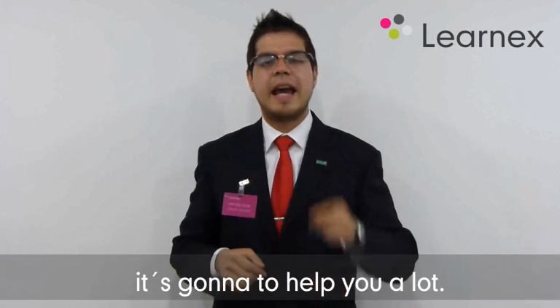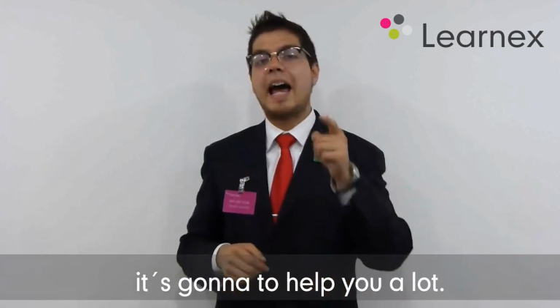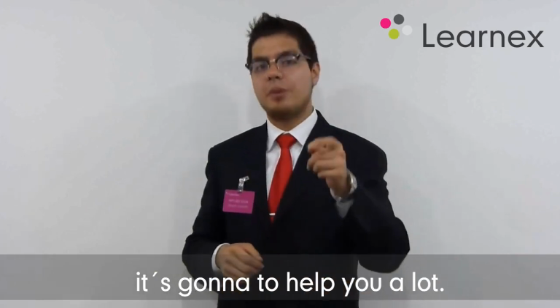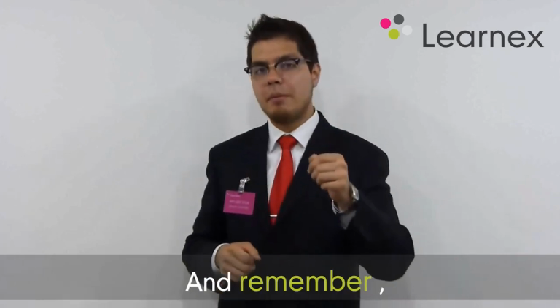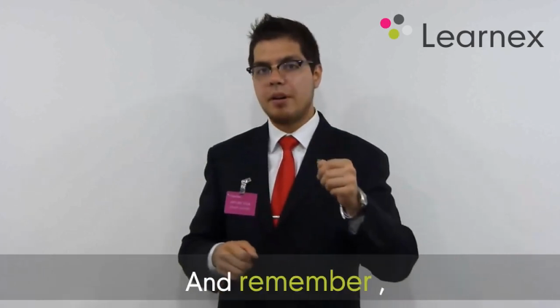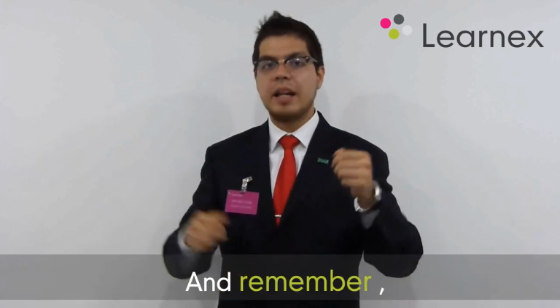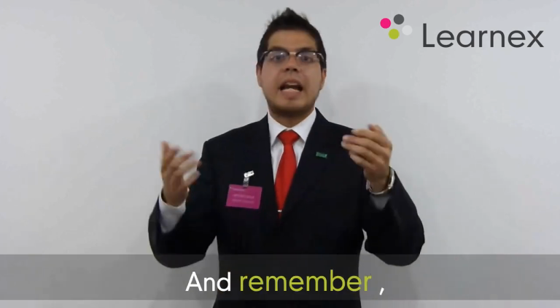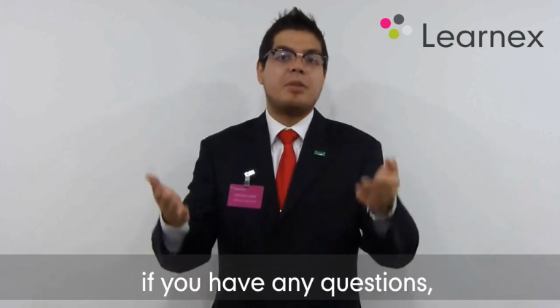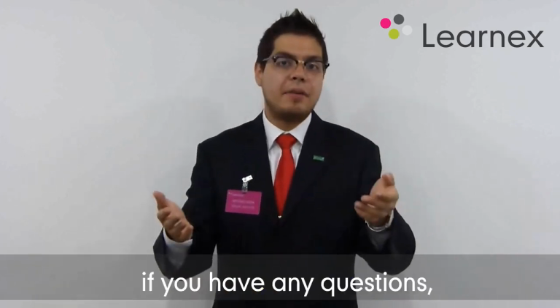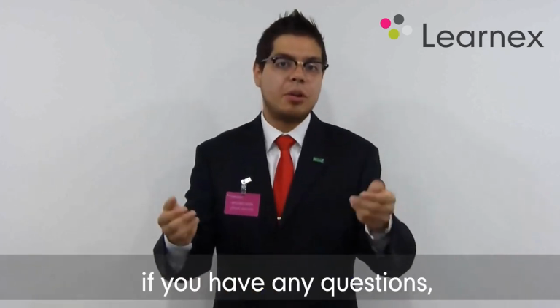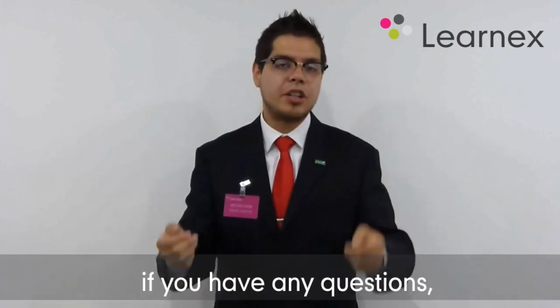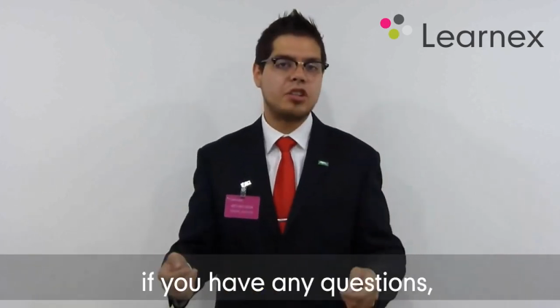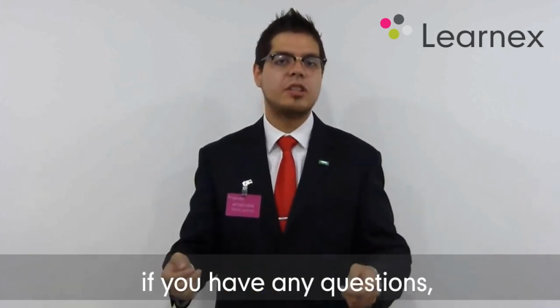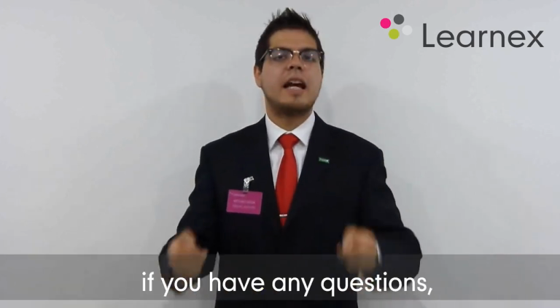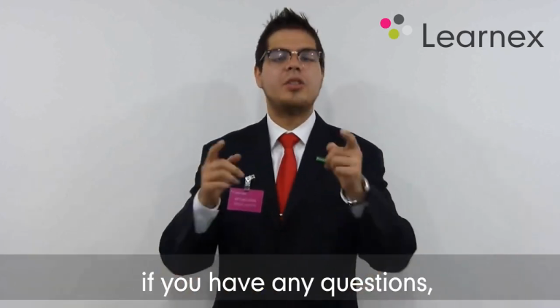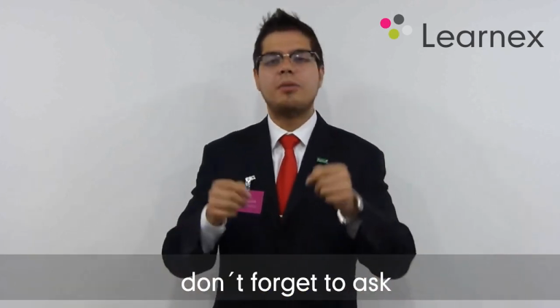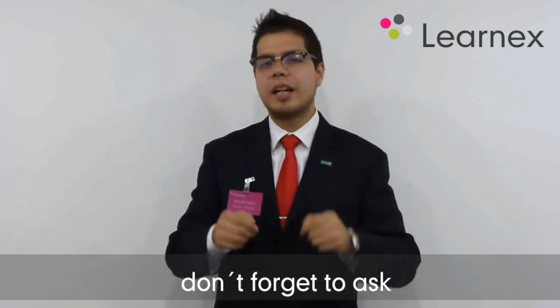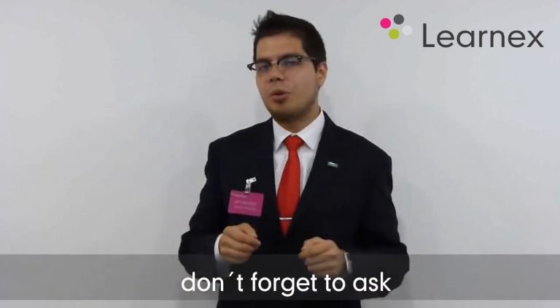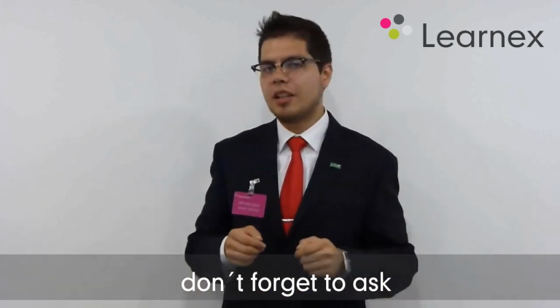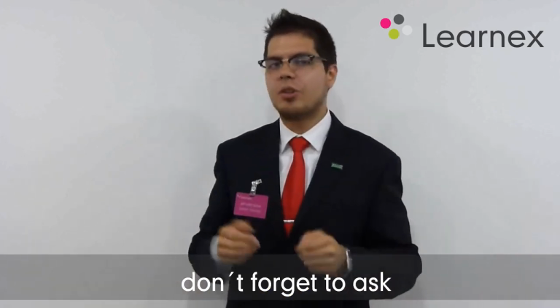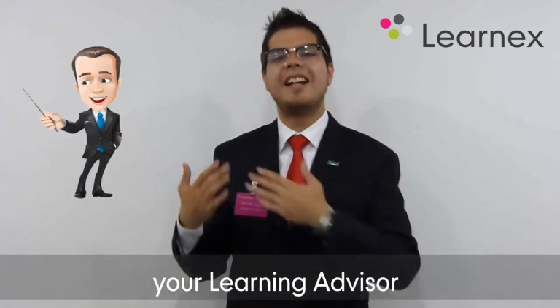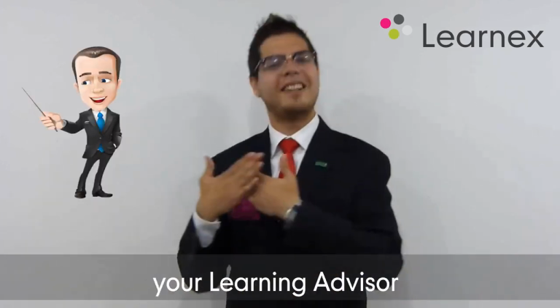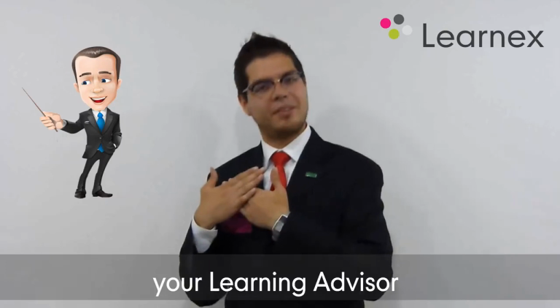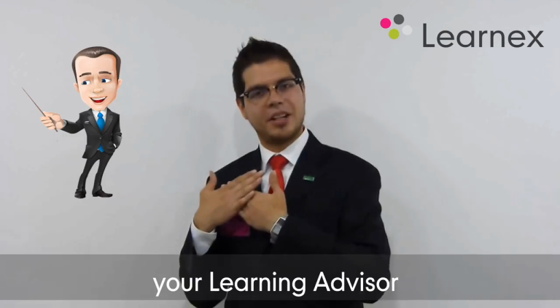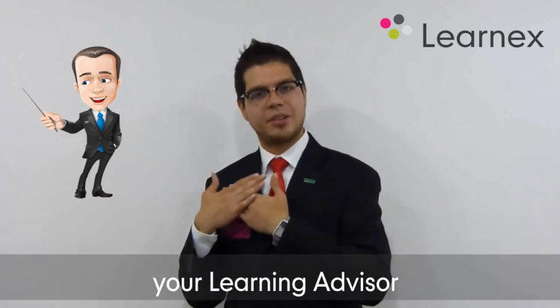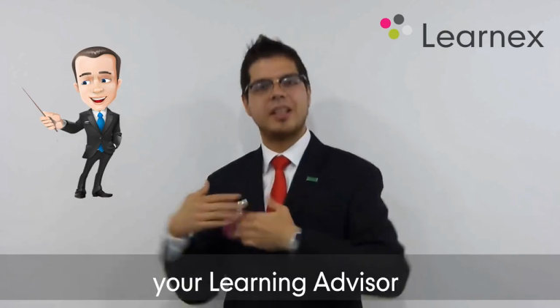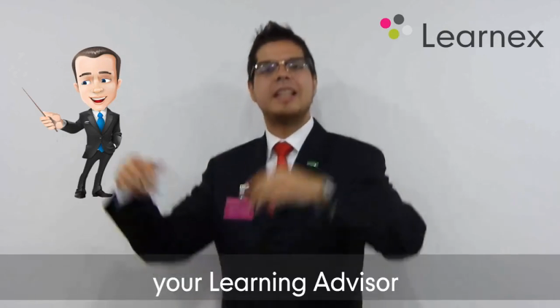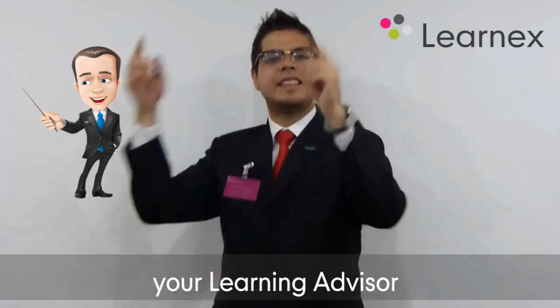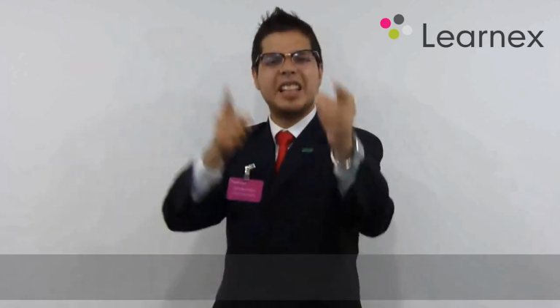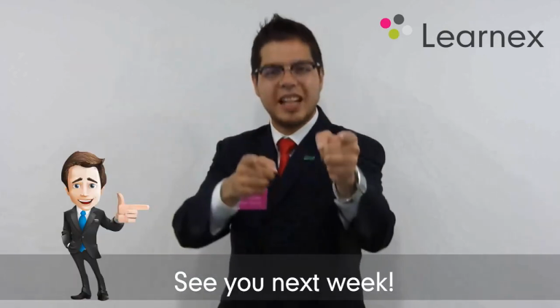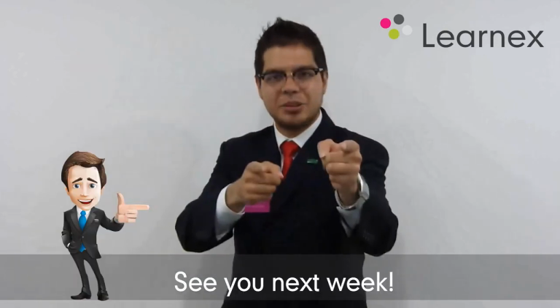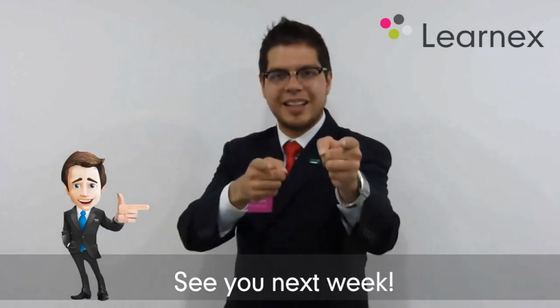And remember, if you have any questions, don't forget to ask your learning advisor. See you next week.